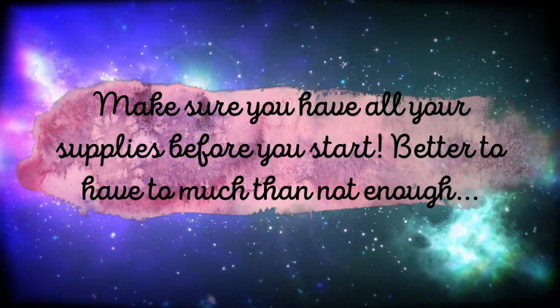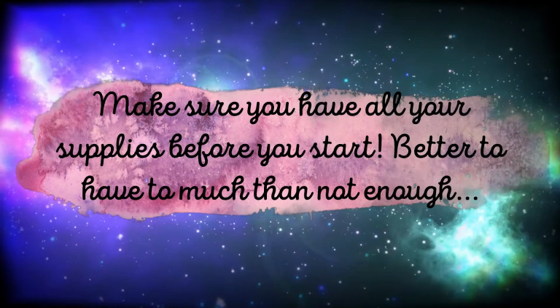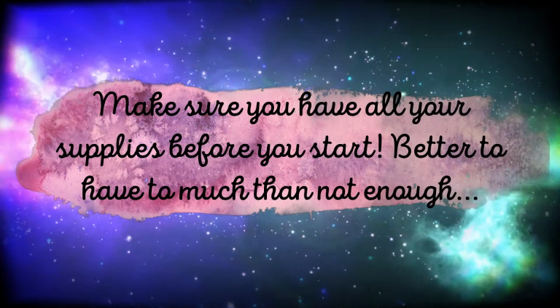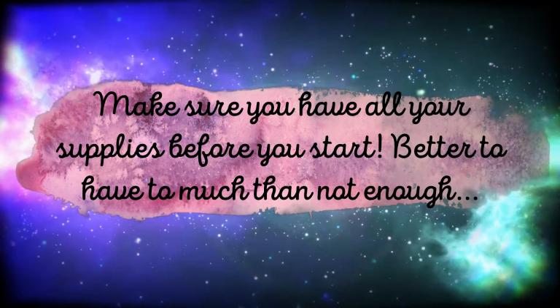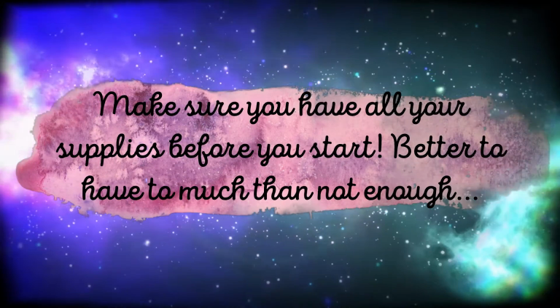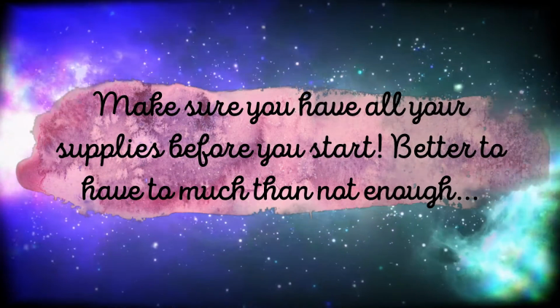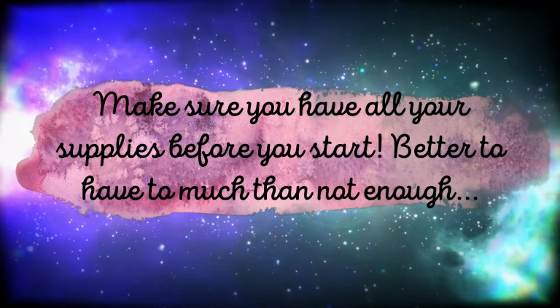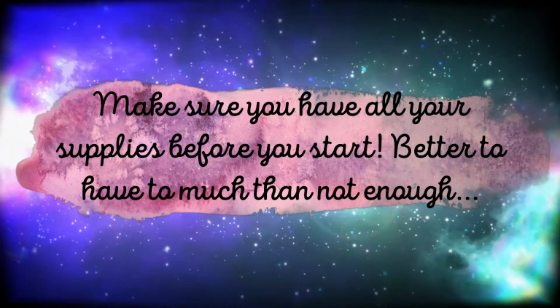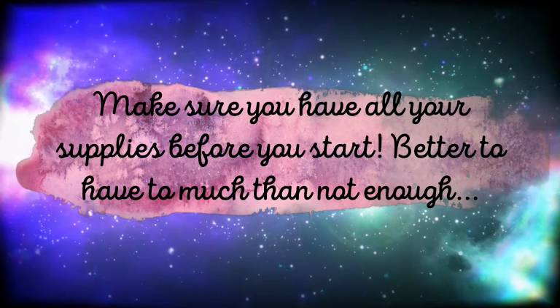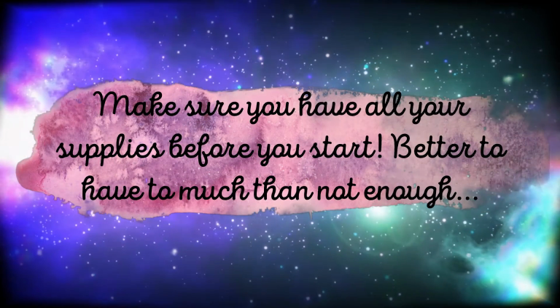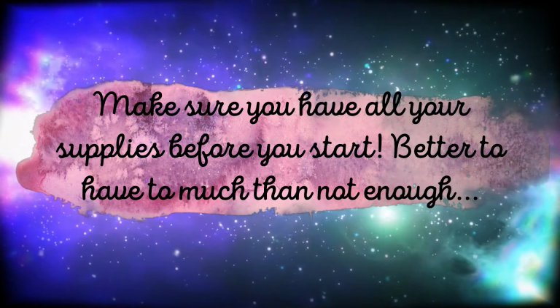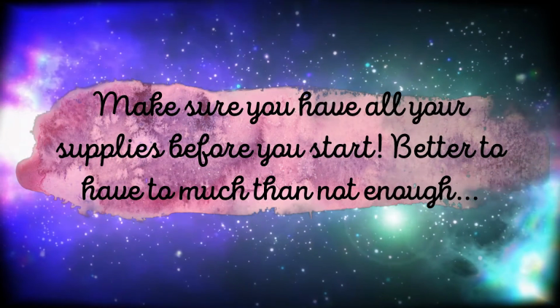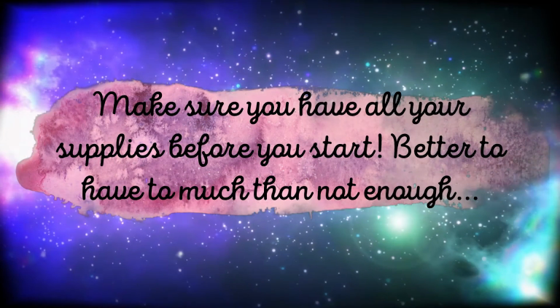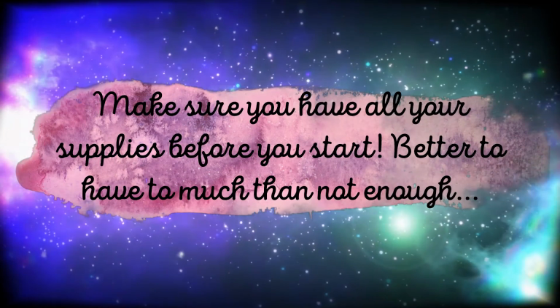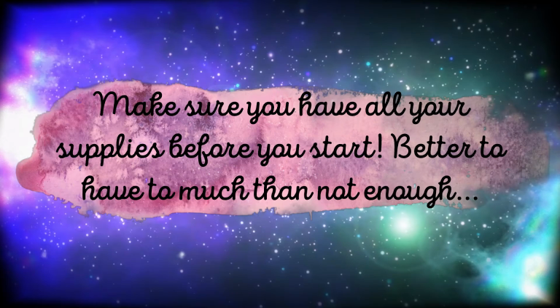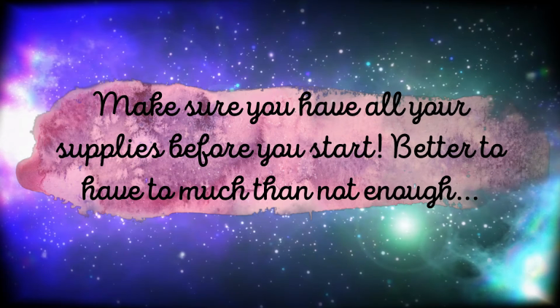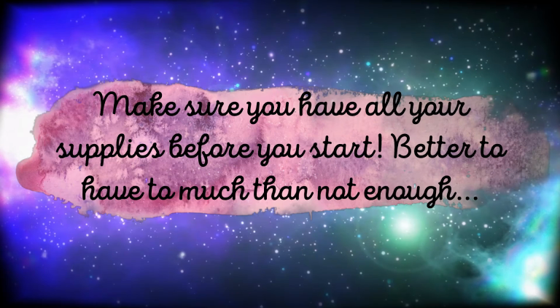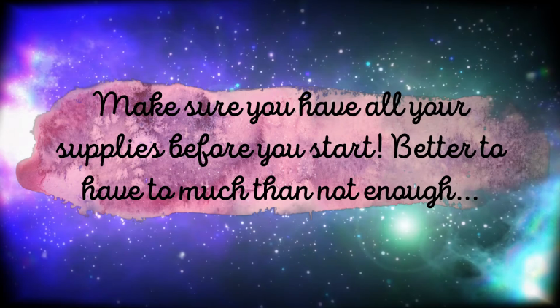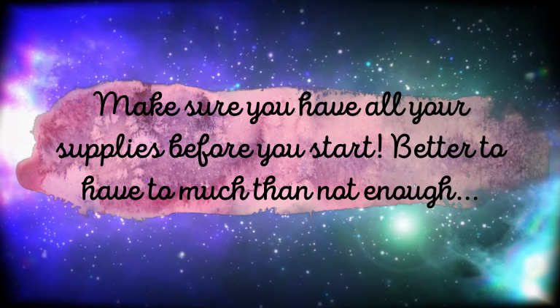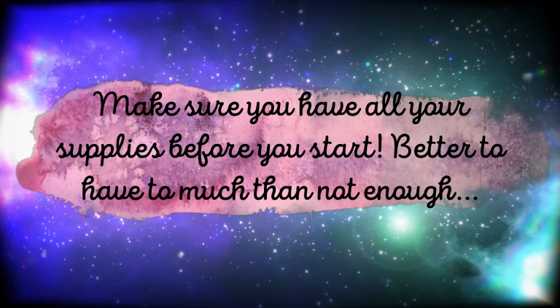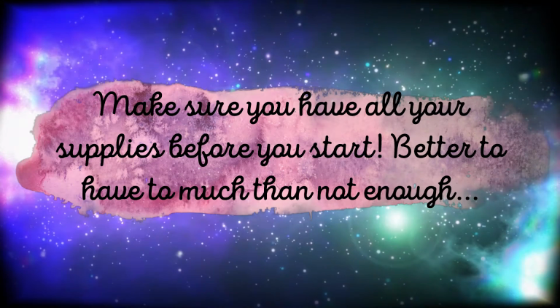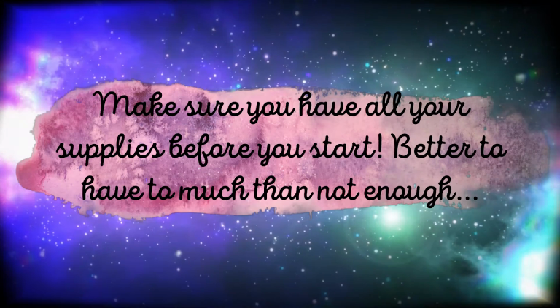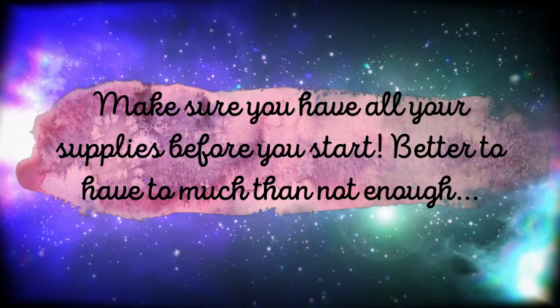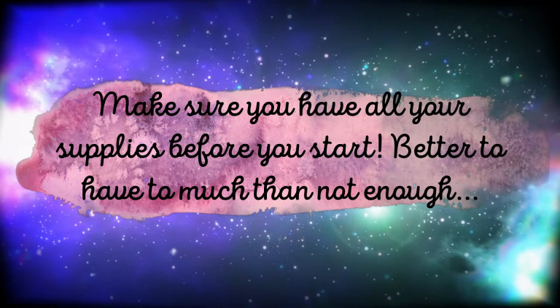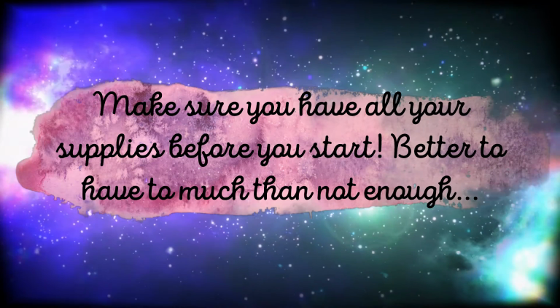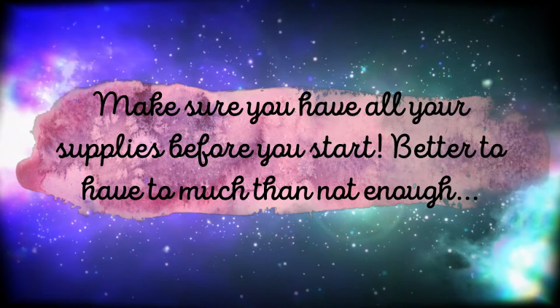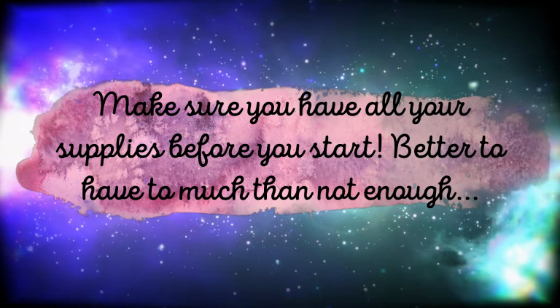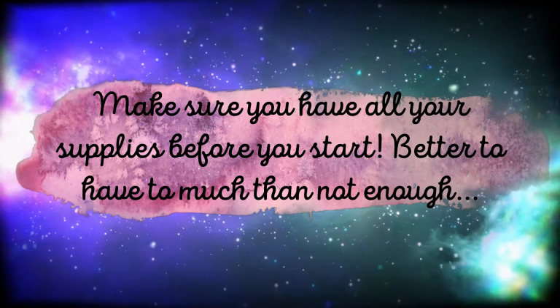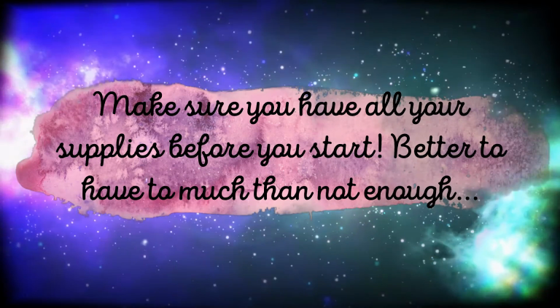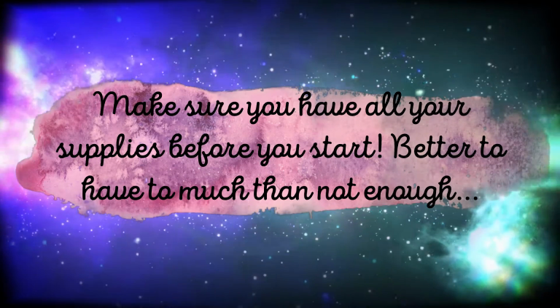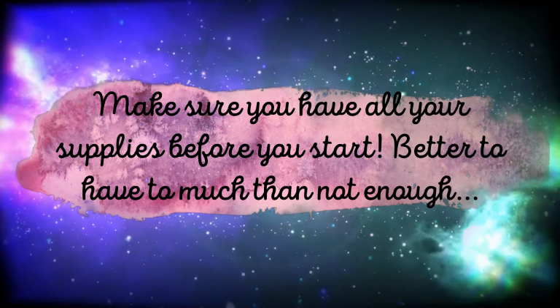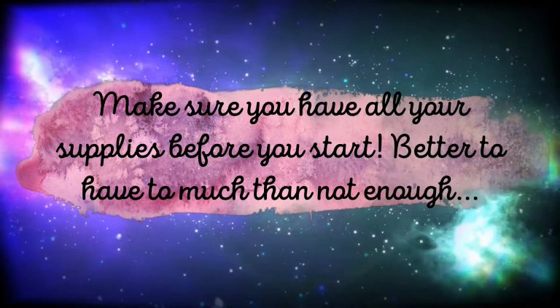But first, make sure you have all of your supplies before you start. It's better to have too much than not enough.